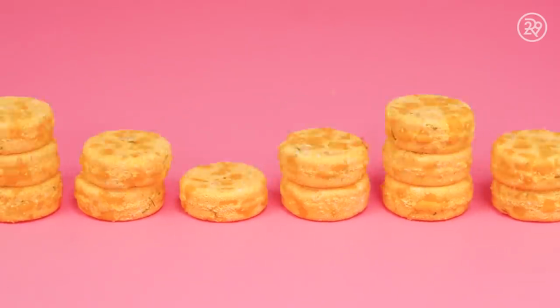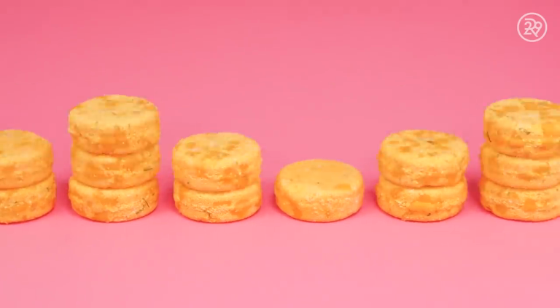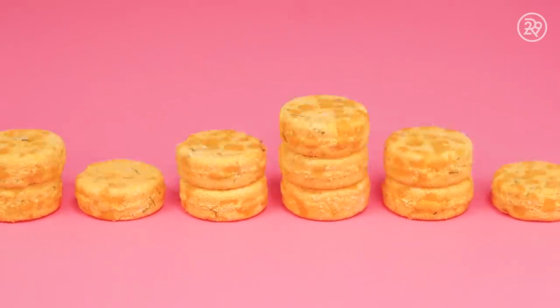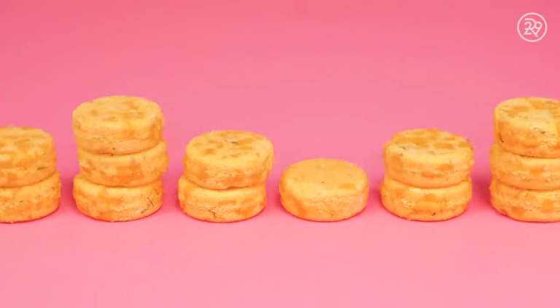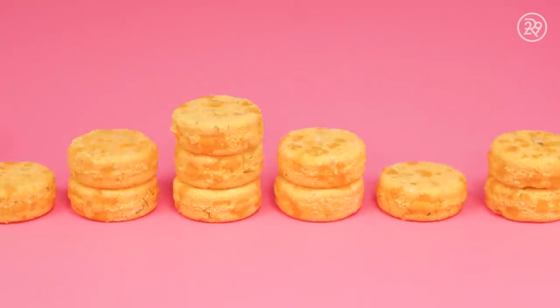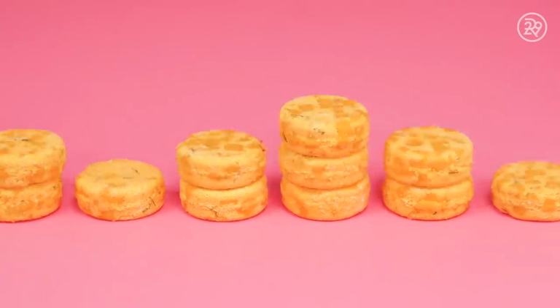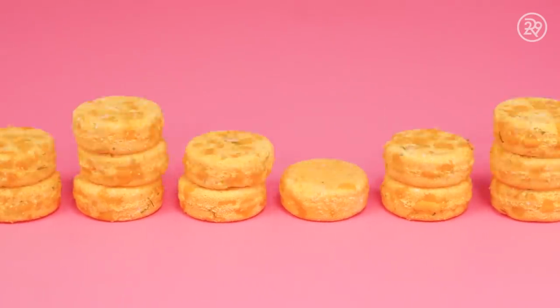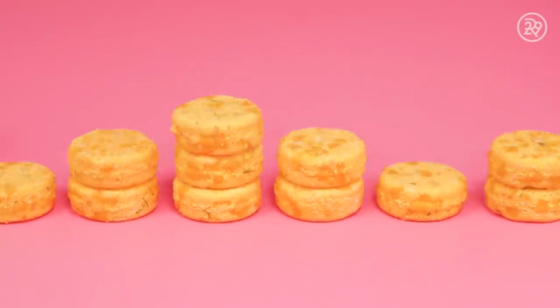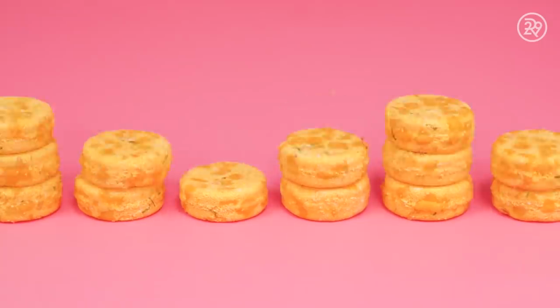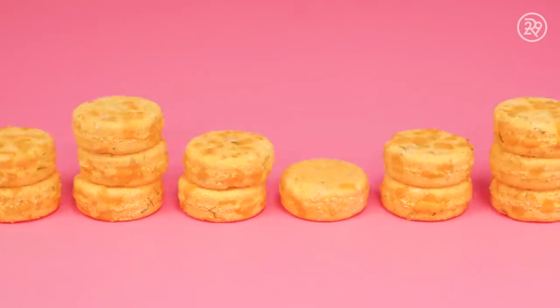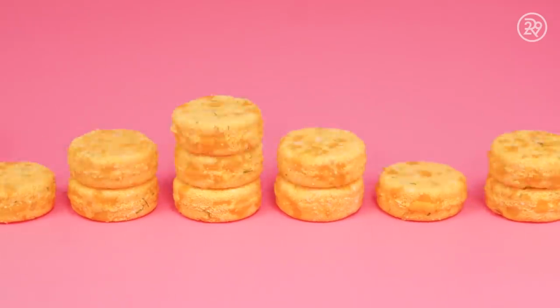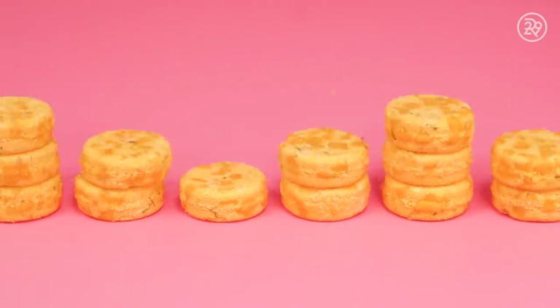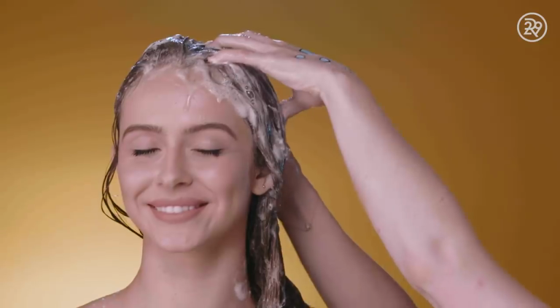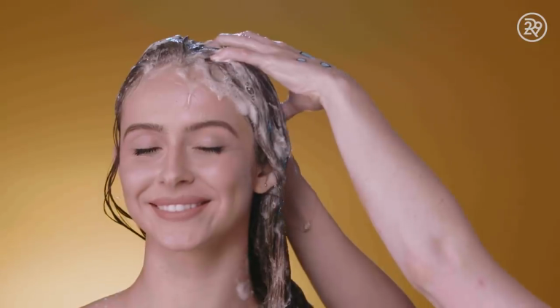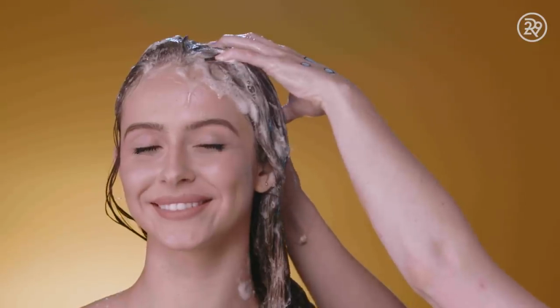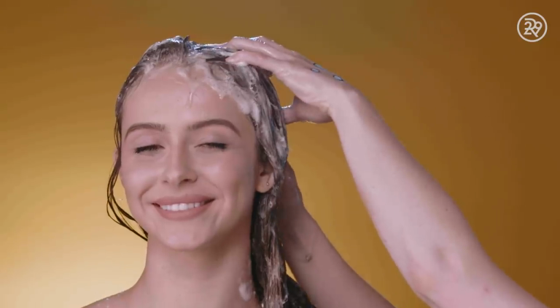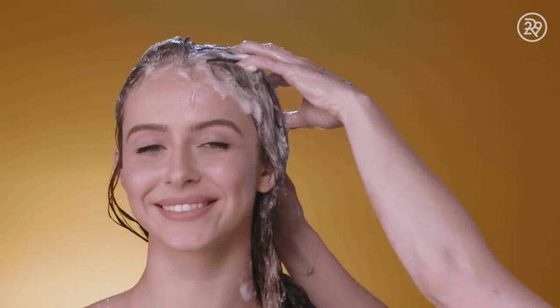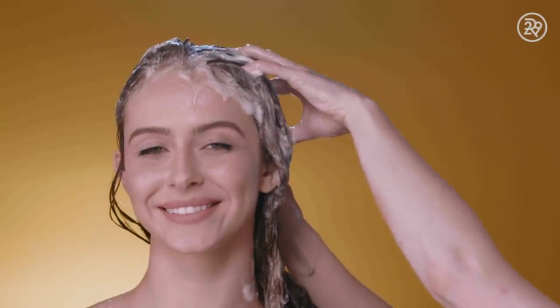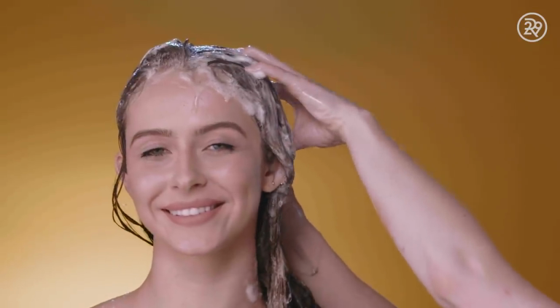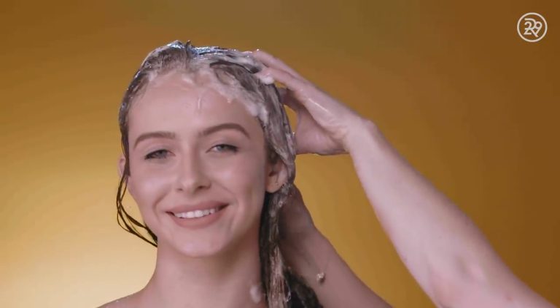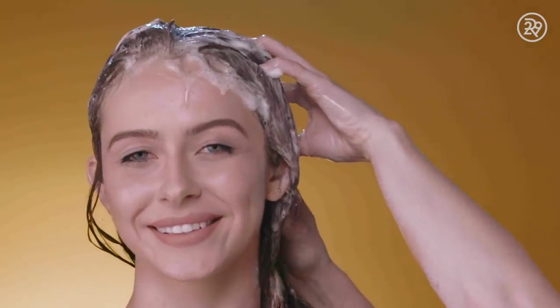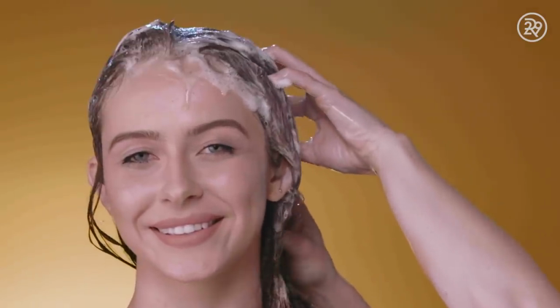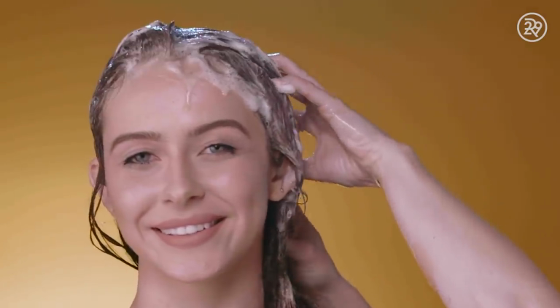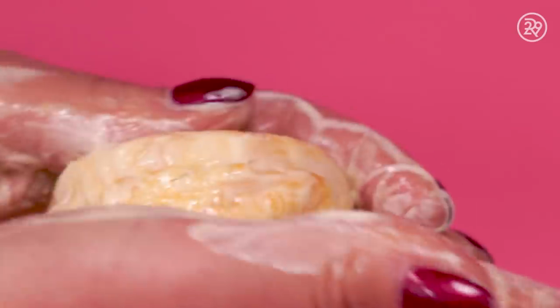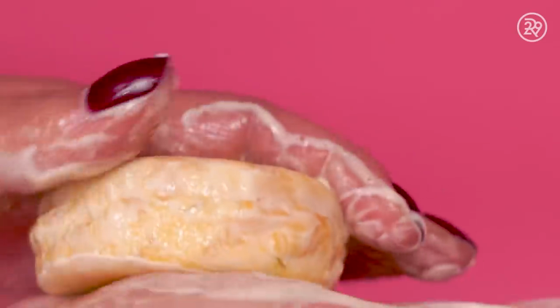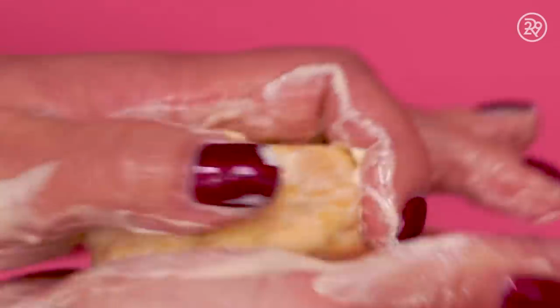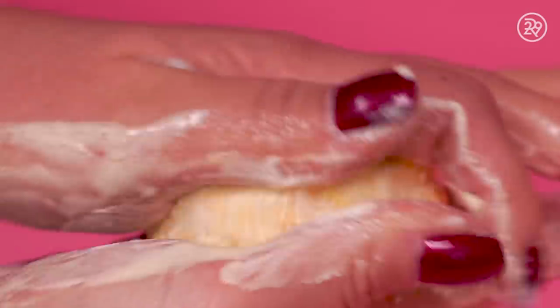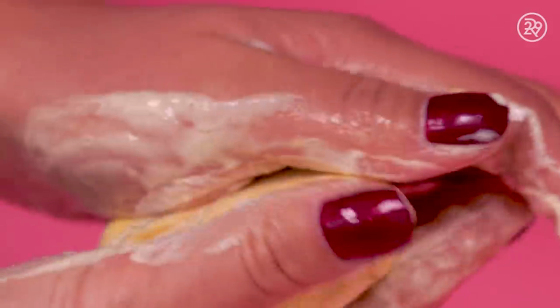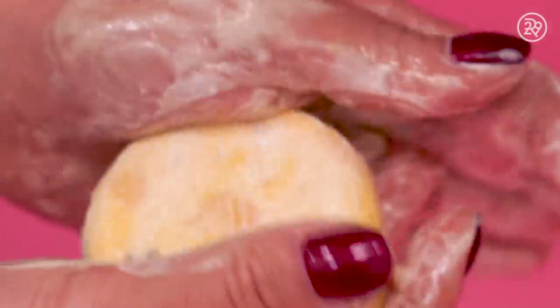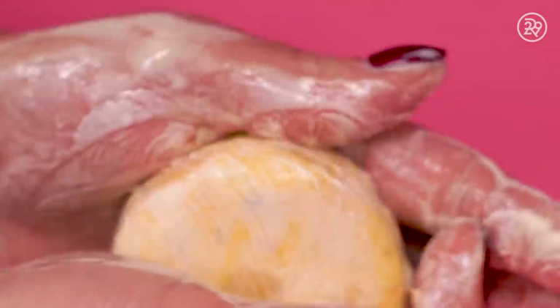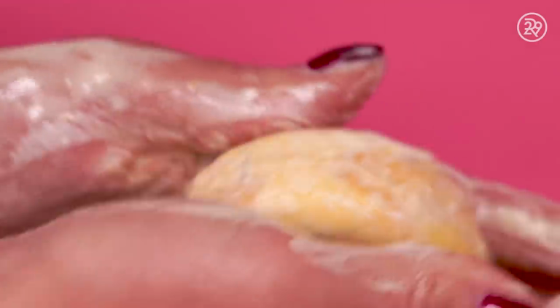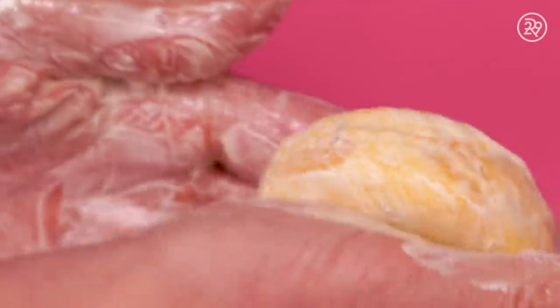So, if you're looking to be more environmentally friendly, or just want to shake up your shower routine, these little bars could be your new best friend.